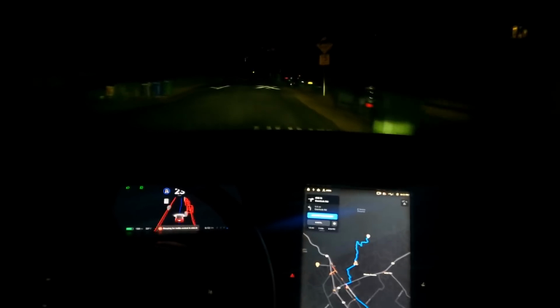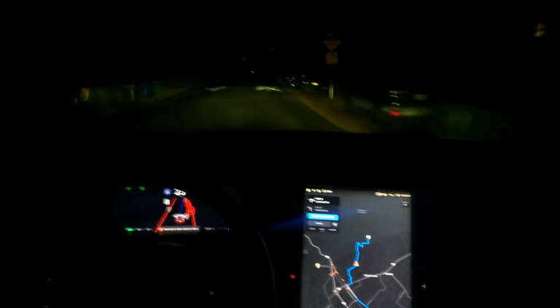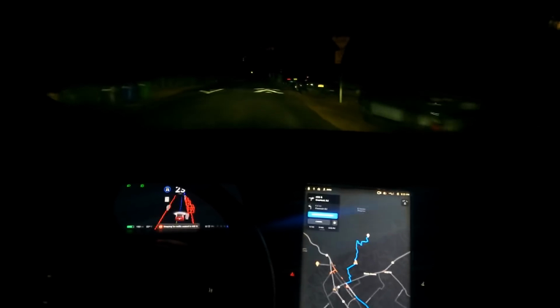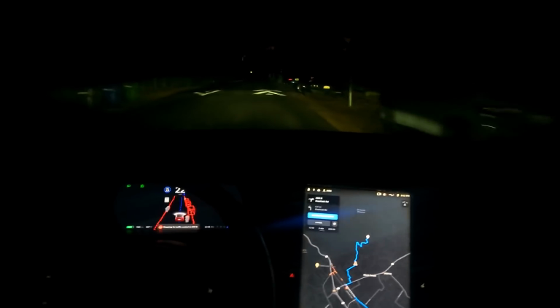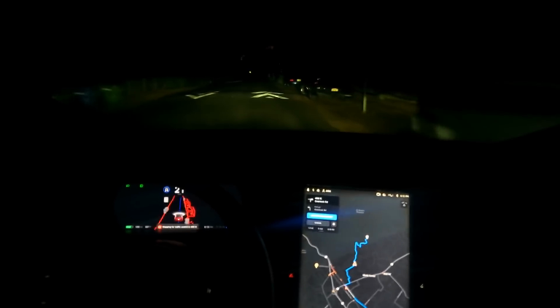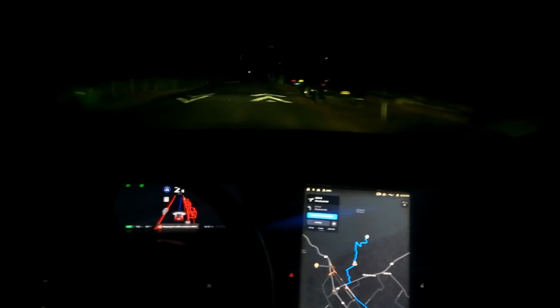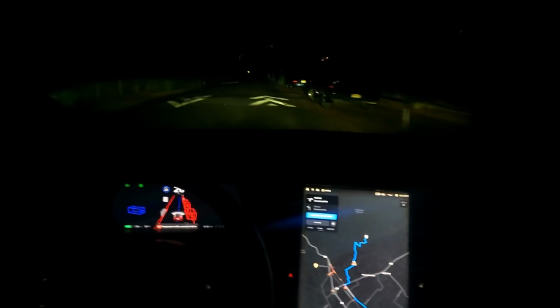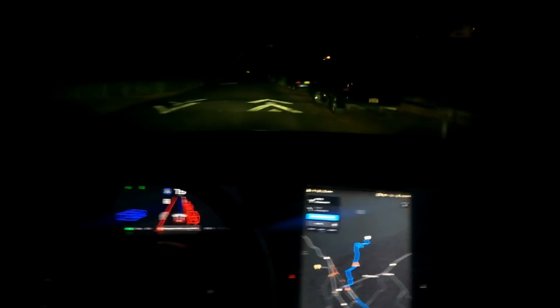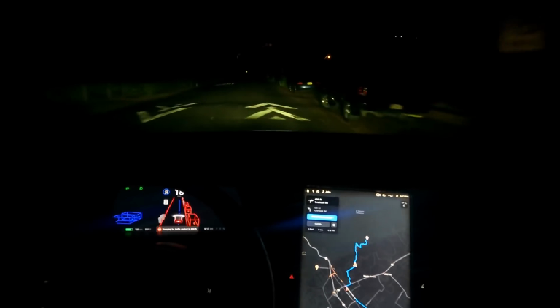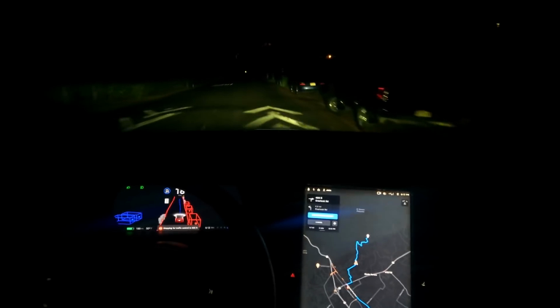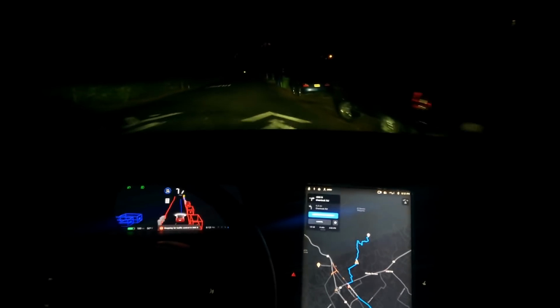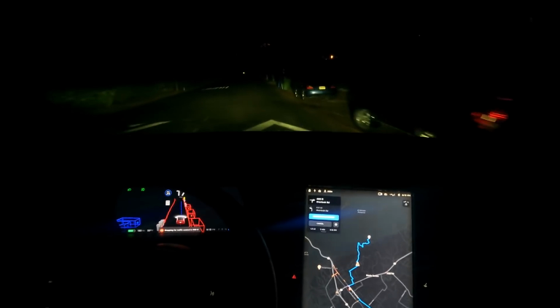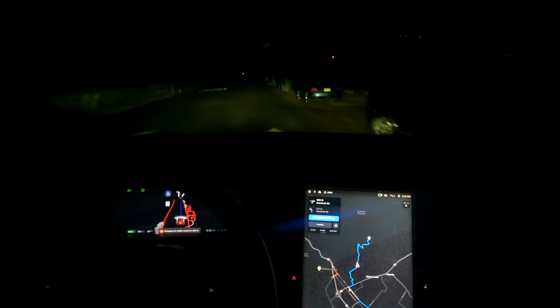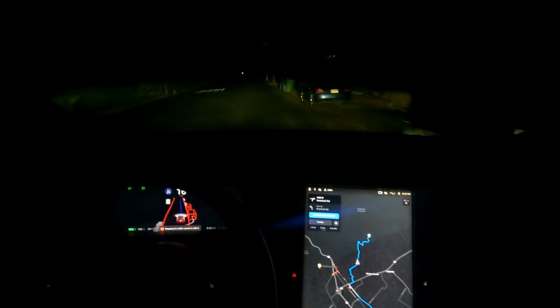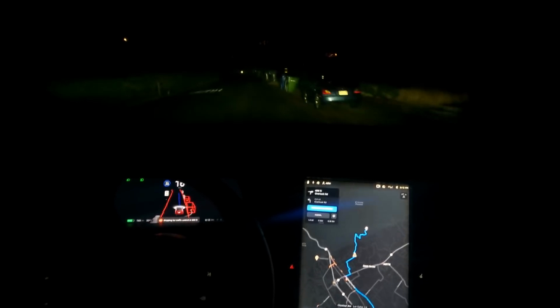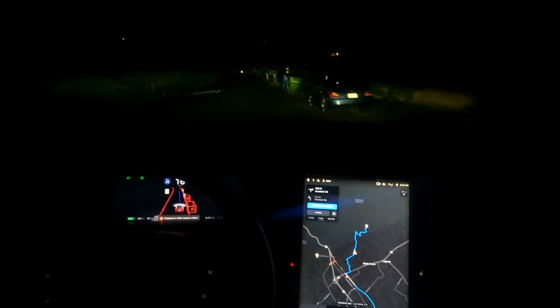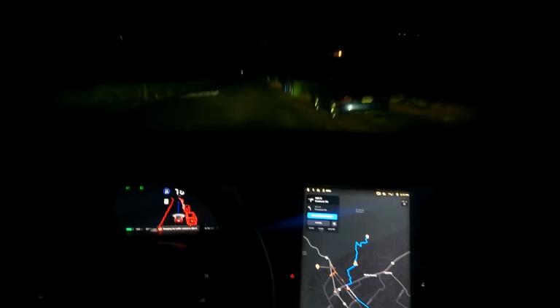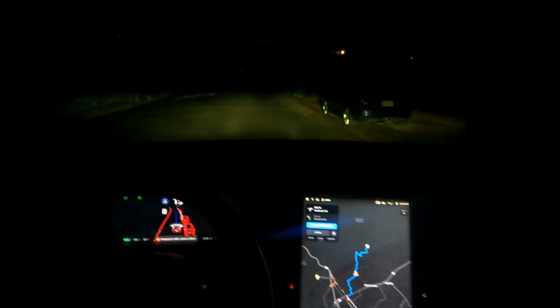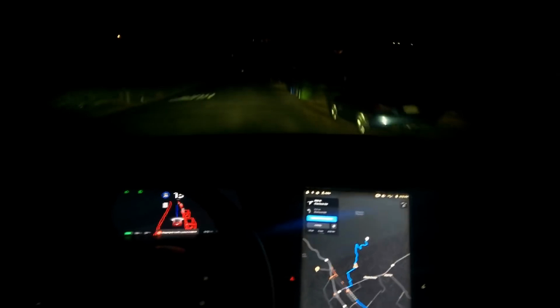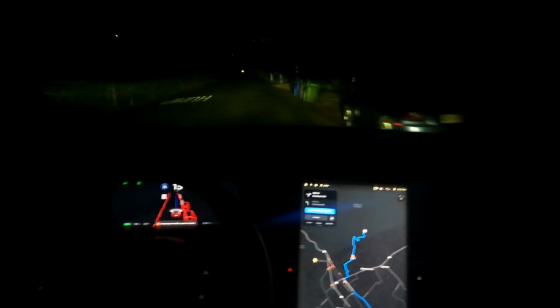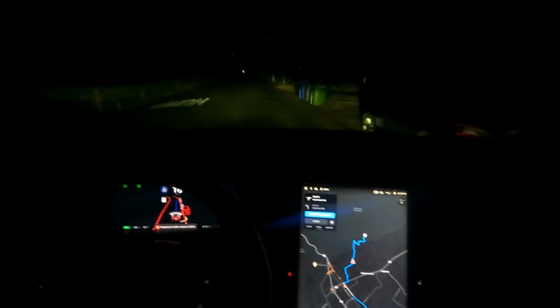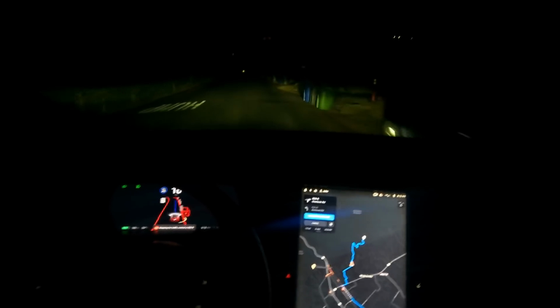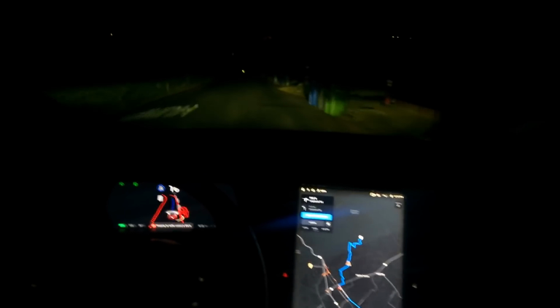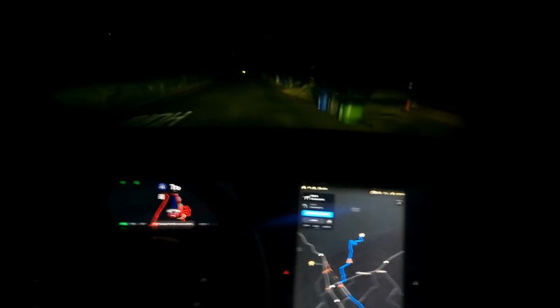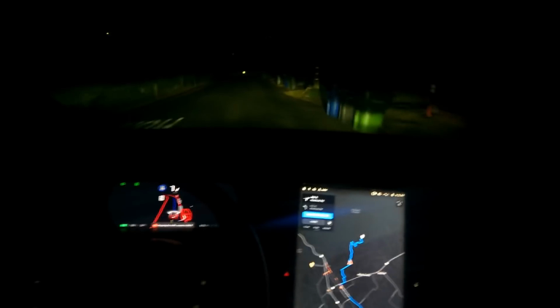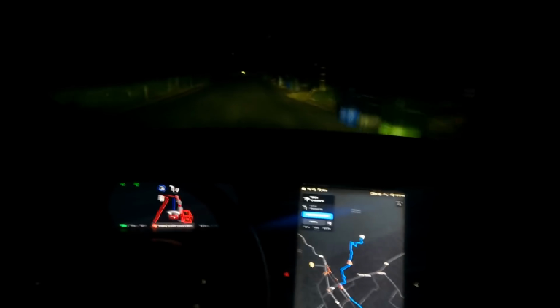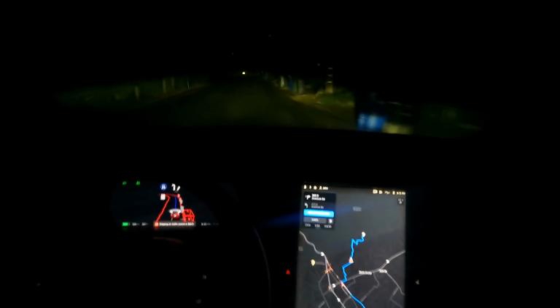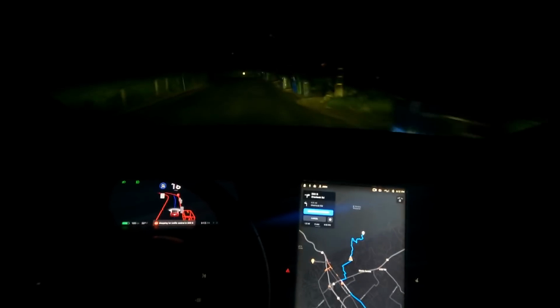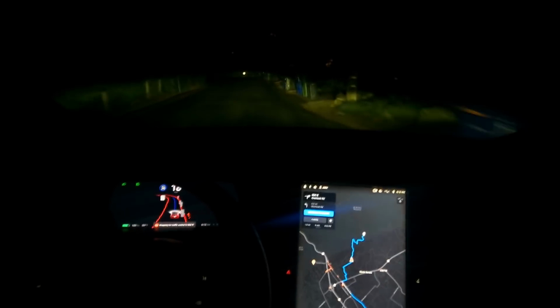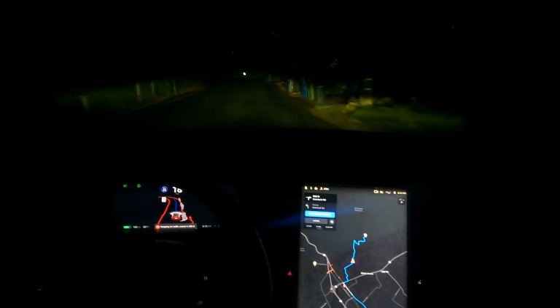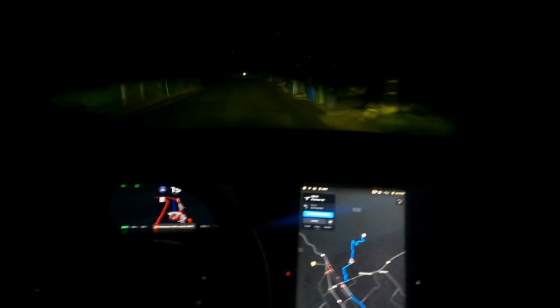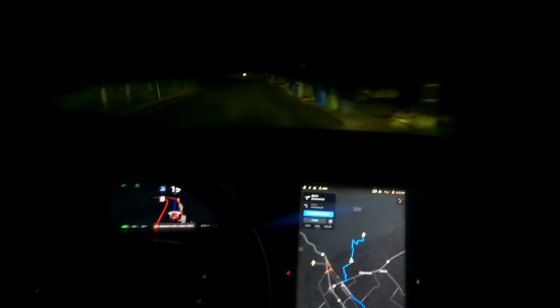Speed bump coming up and it slows down. Dropped to 17 miles an hour. That is awesome.